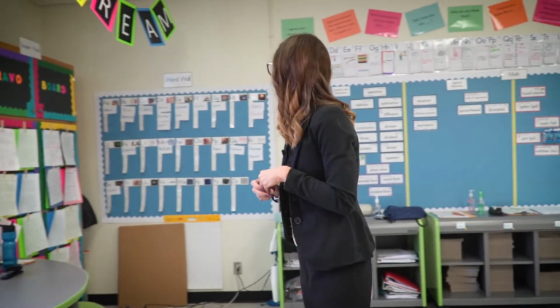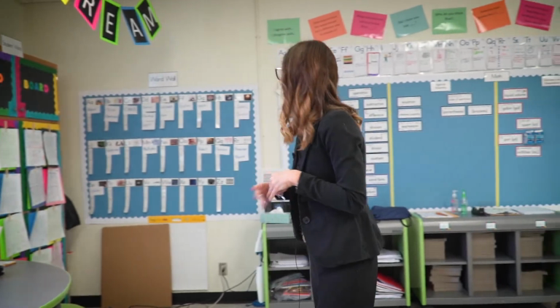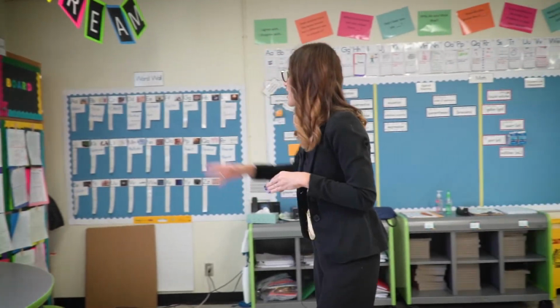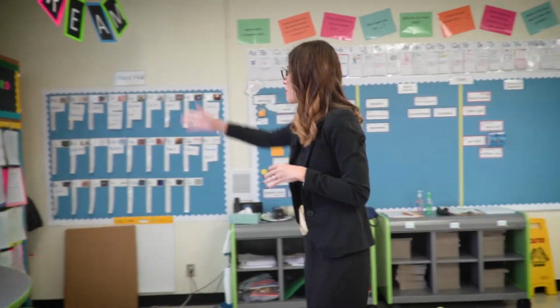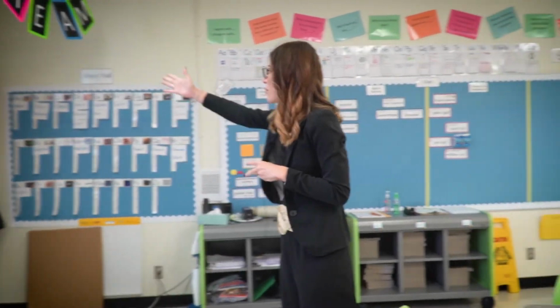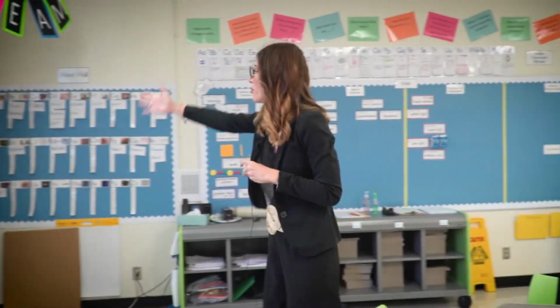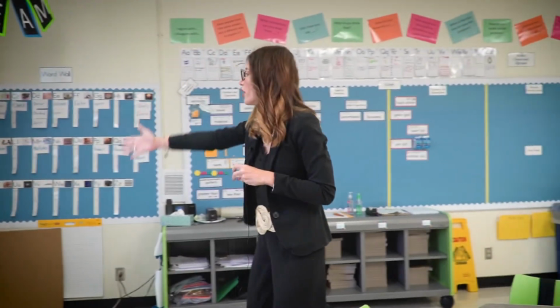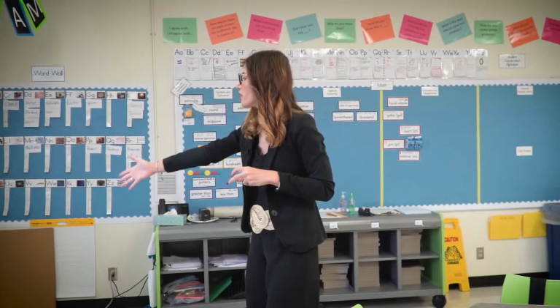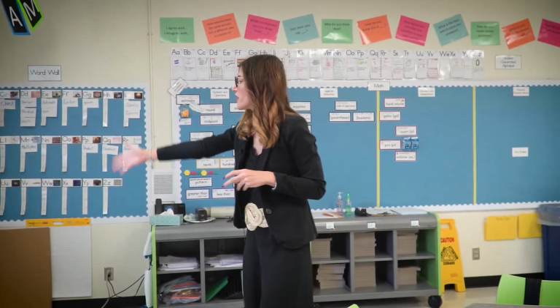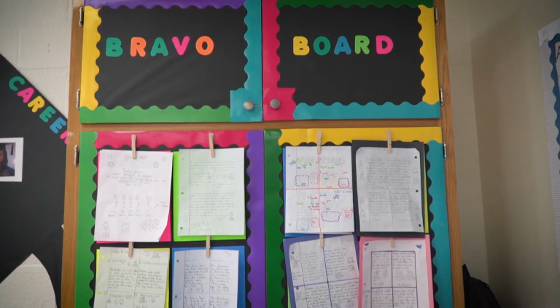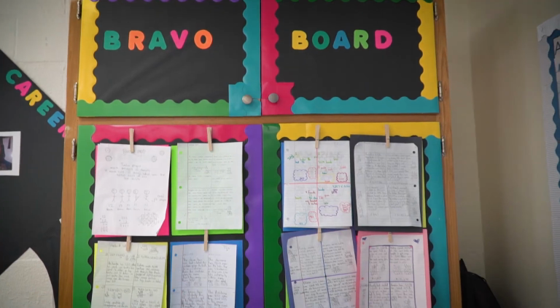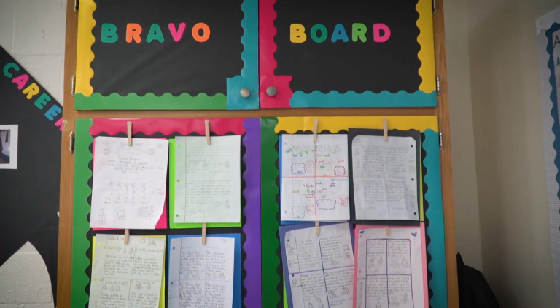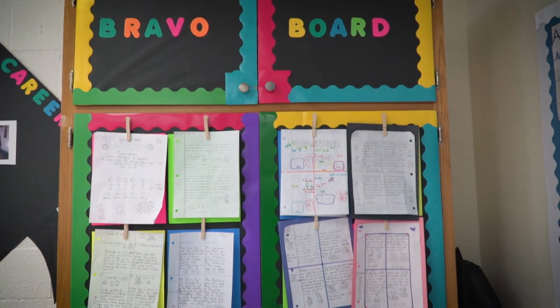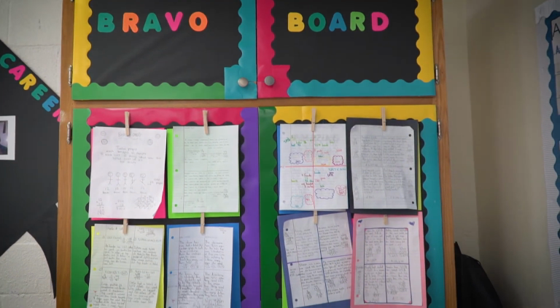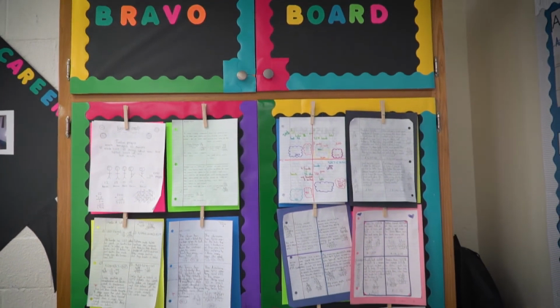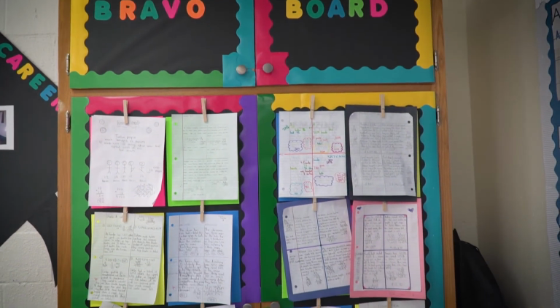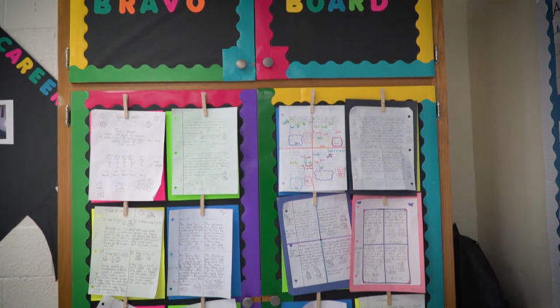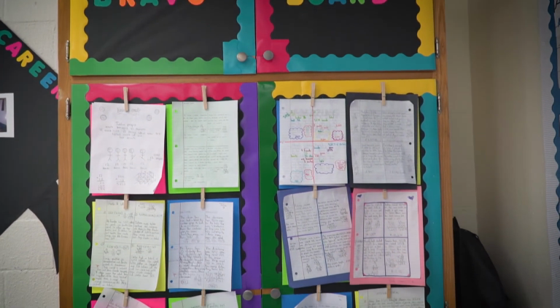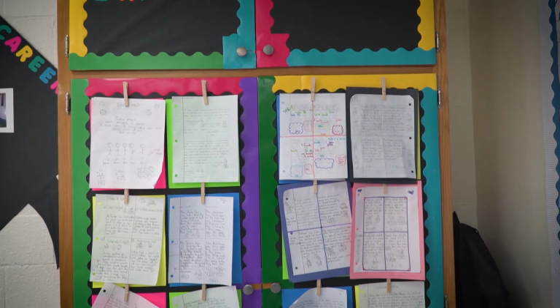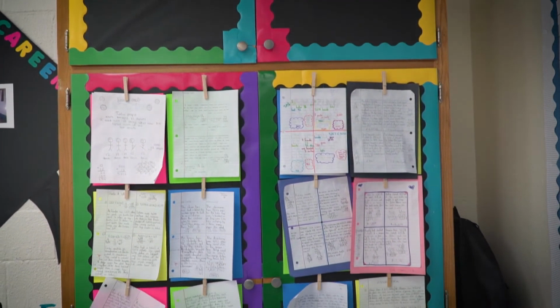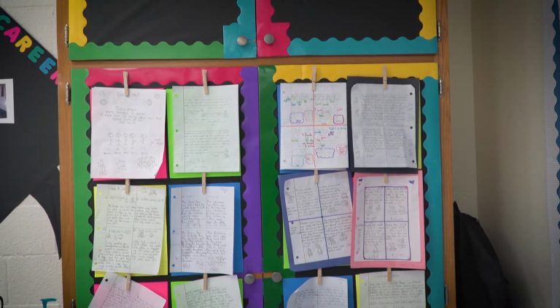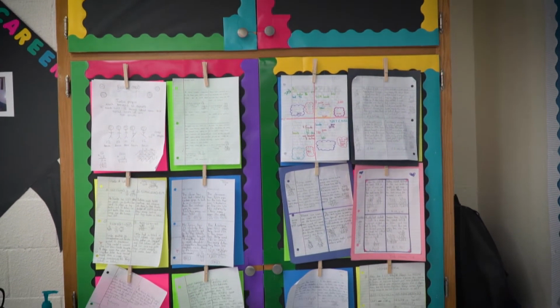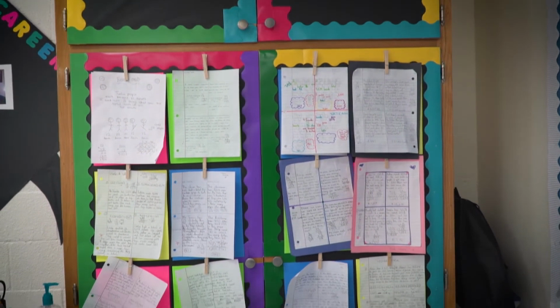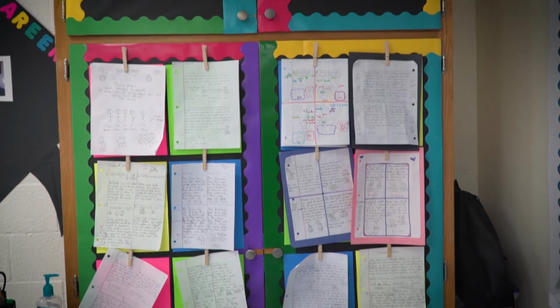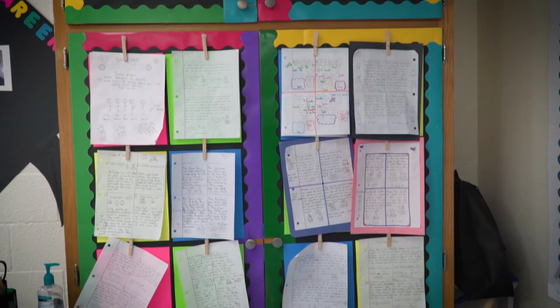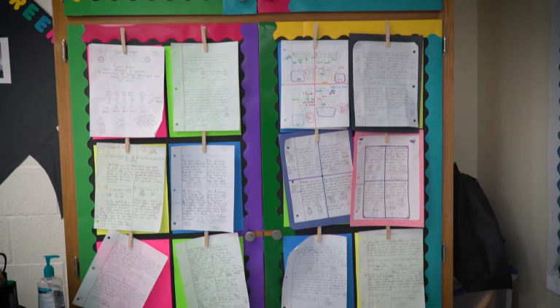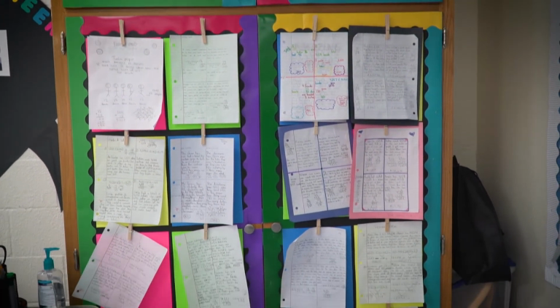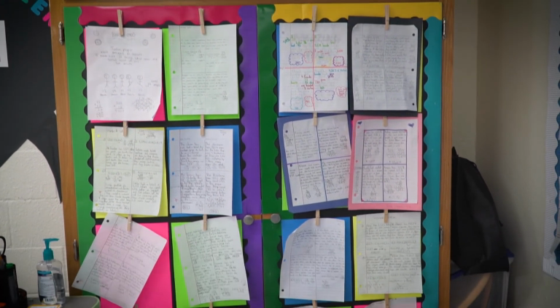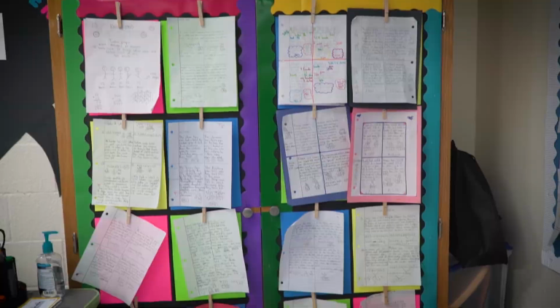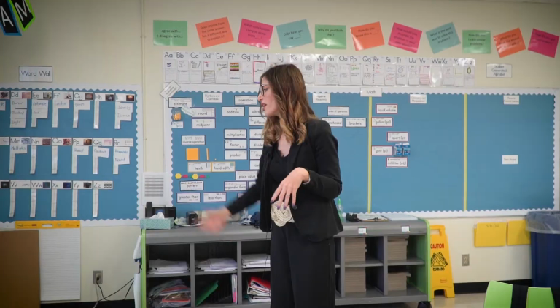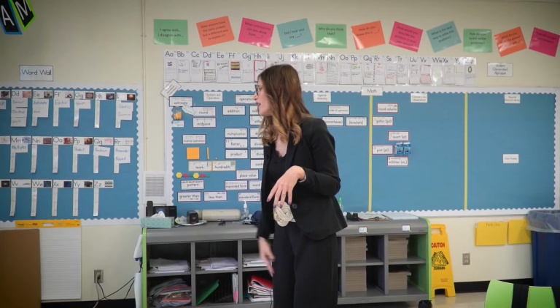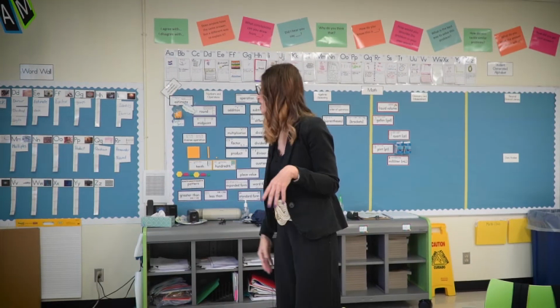This is the bravo board. This is where I post all the magnificent work, and they're very proud to see their work up there.